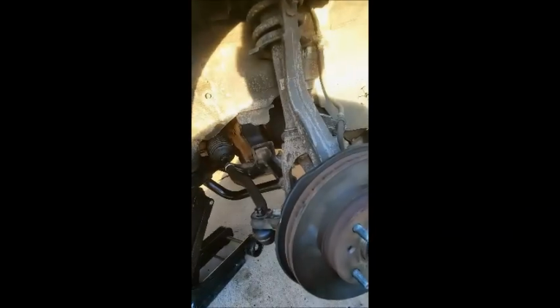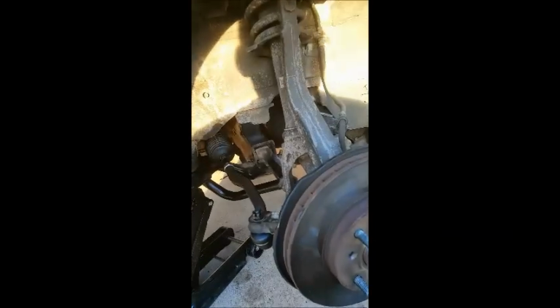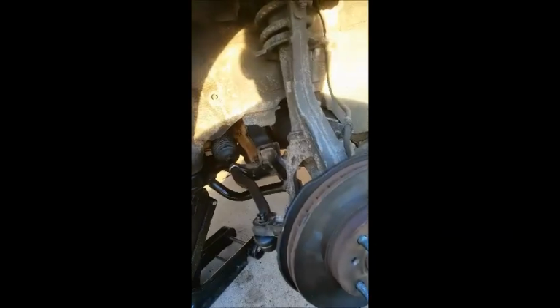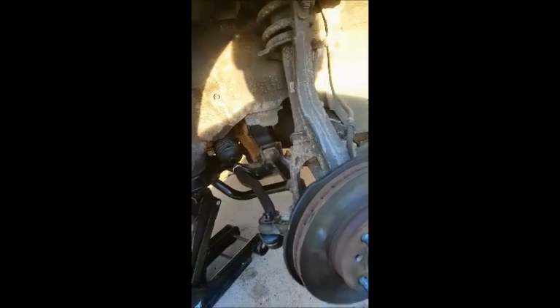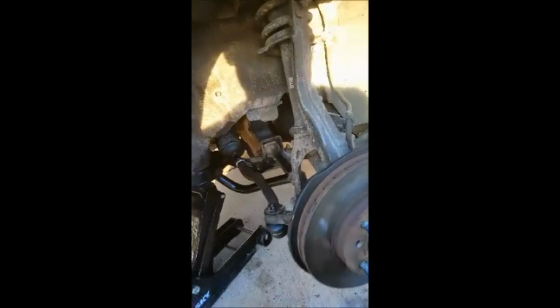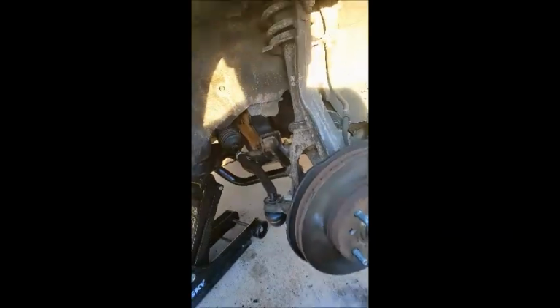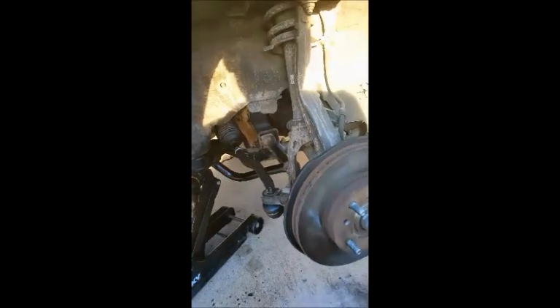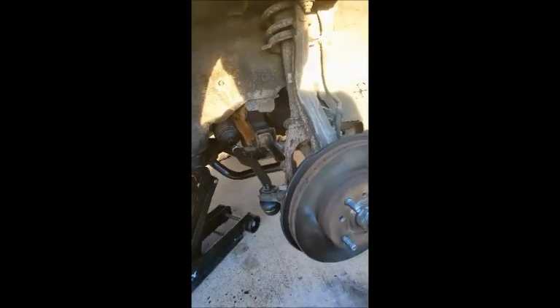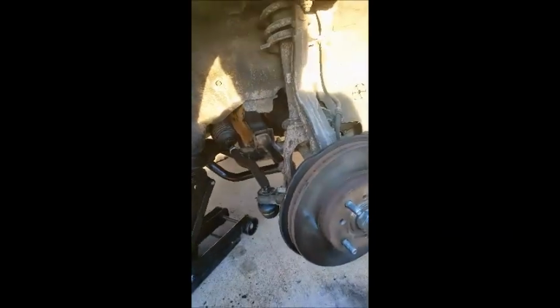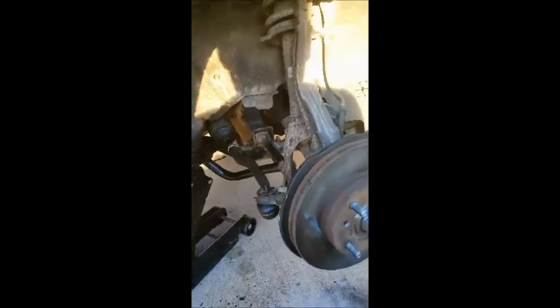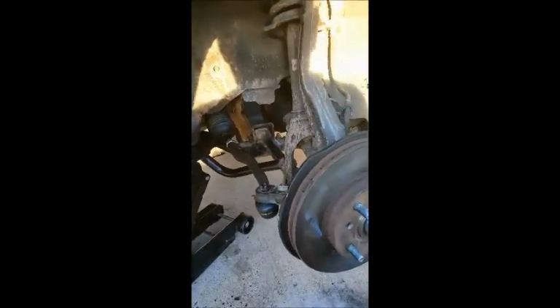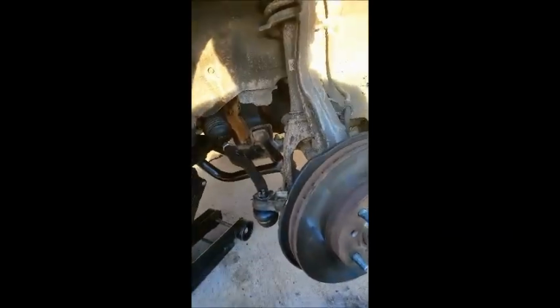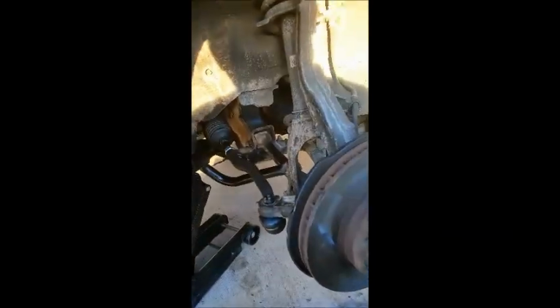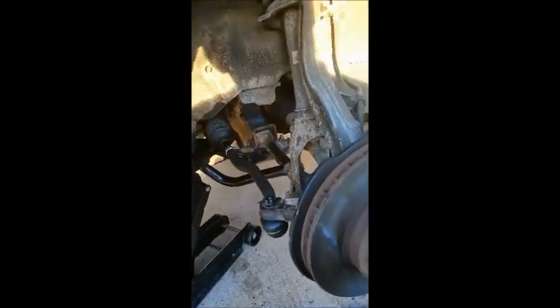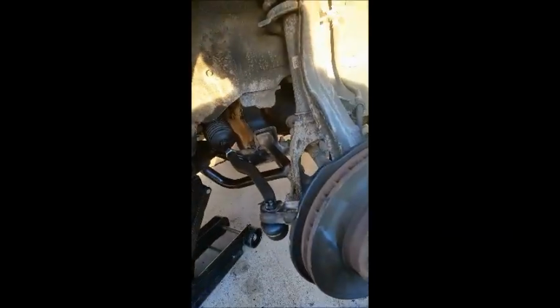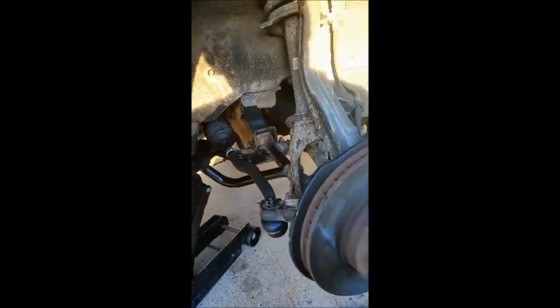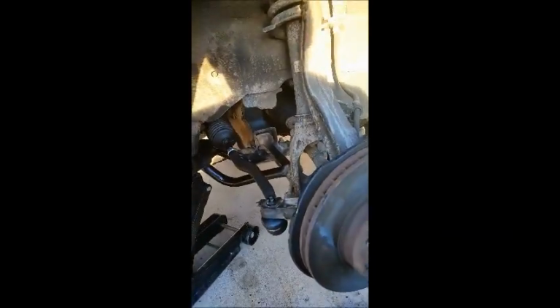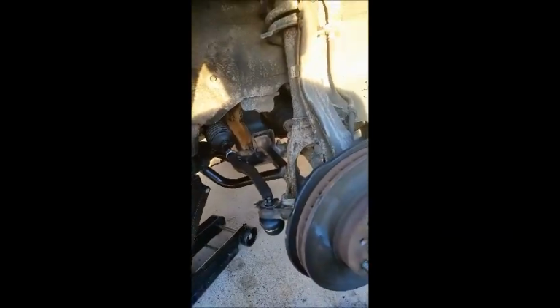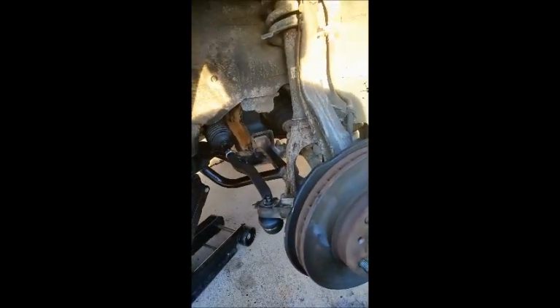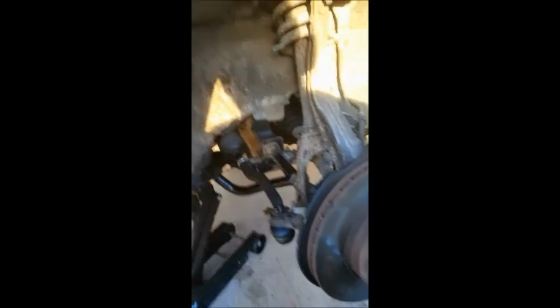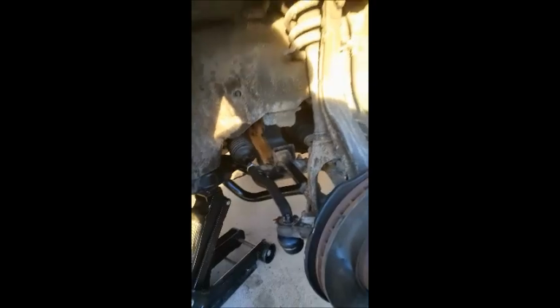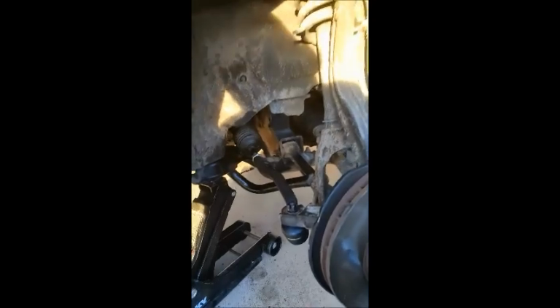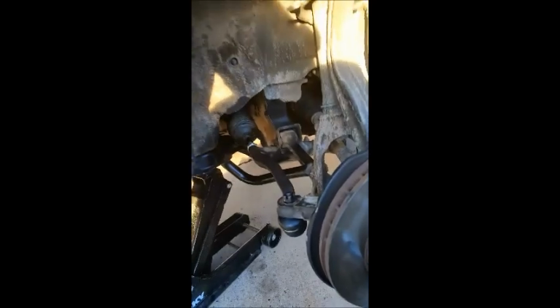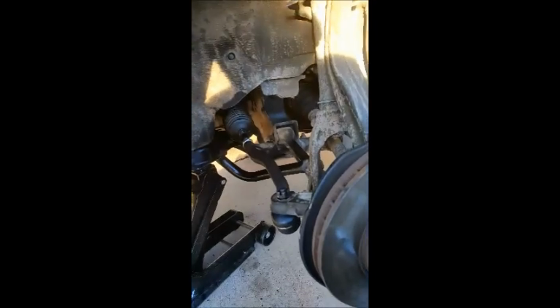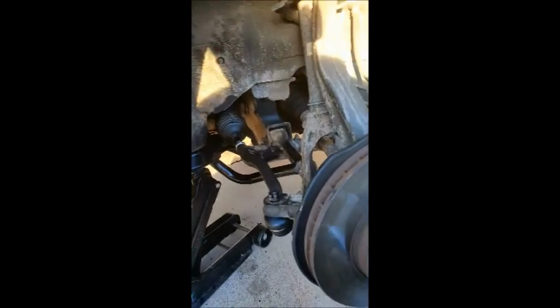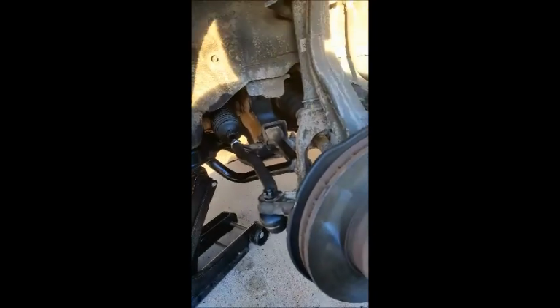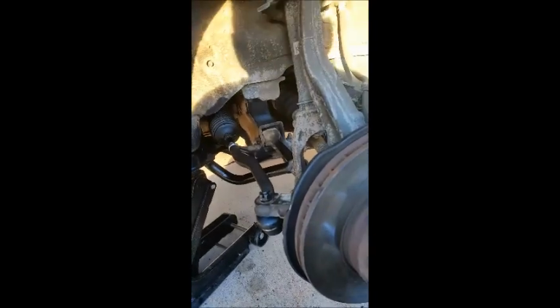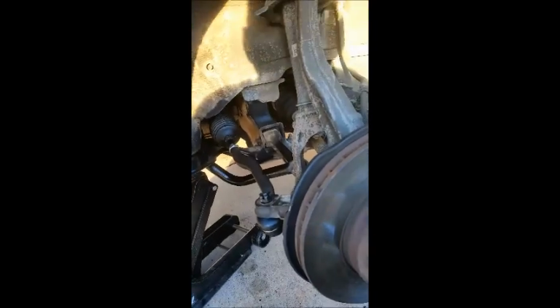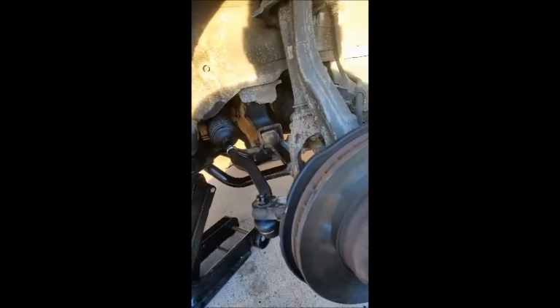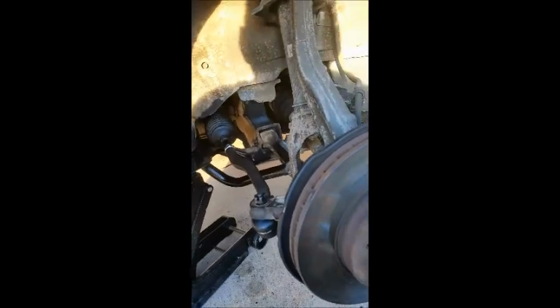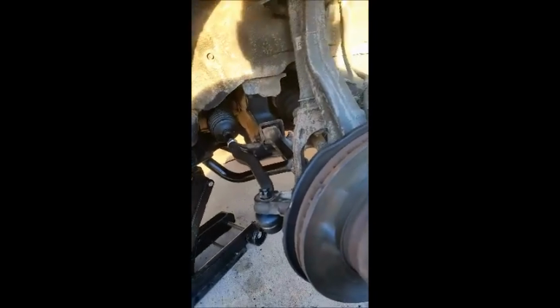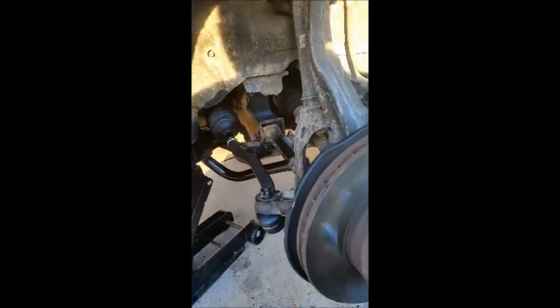We got a 2001 Honda Accord LX four-cylinder here that we're going to change out the inner and outer tie rods.